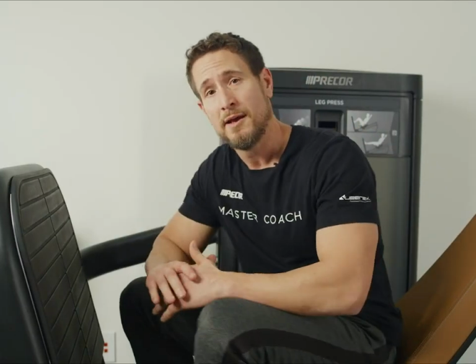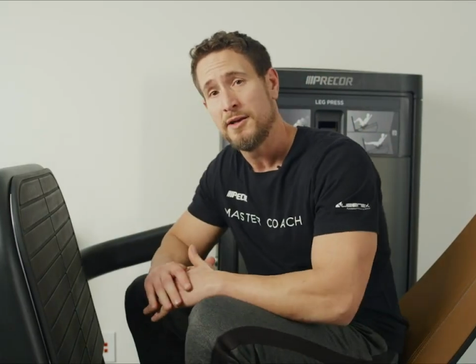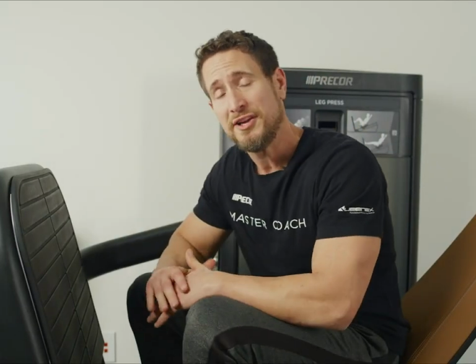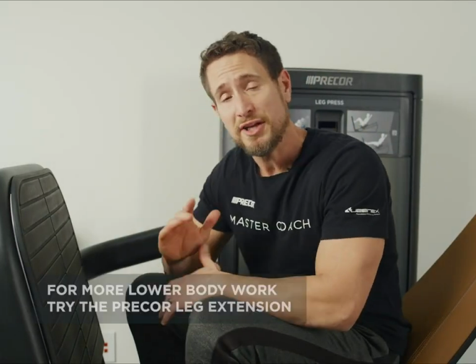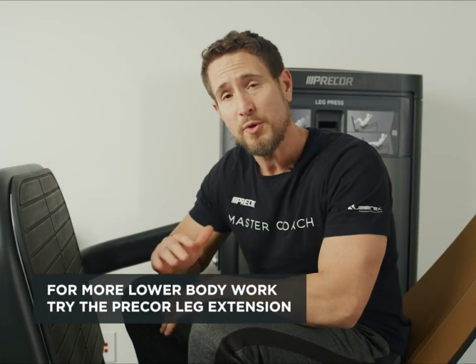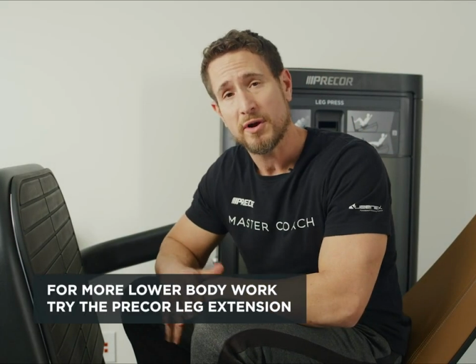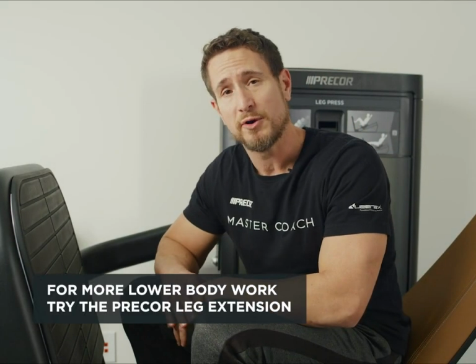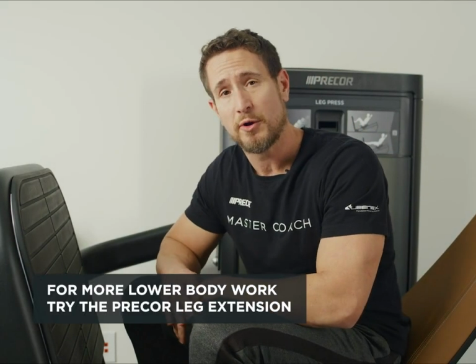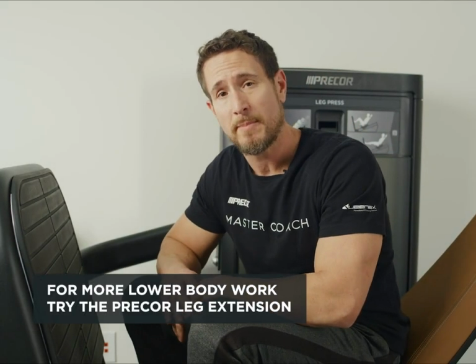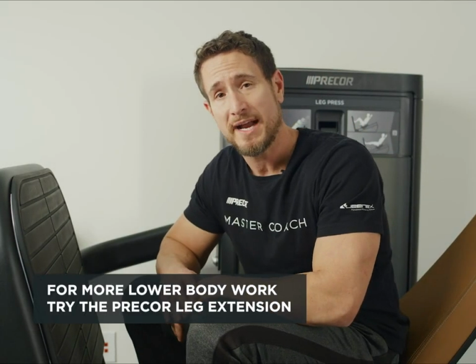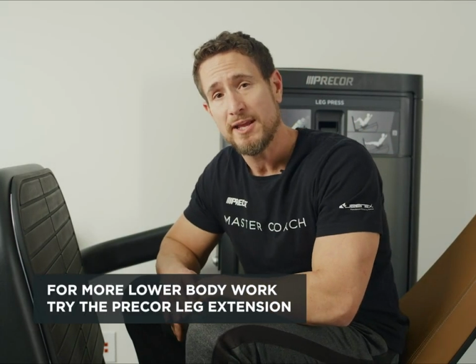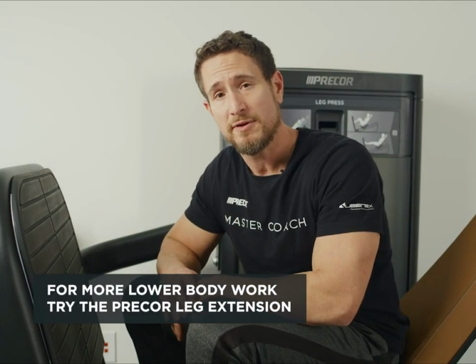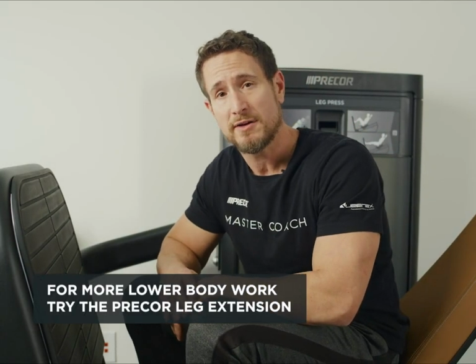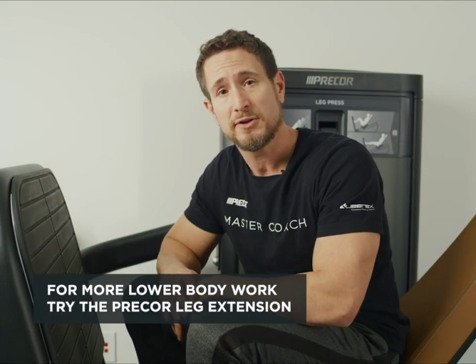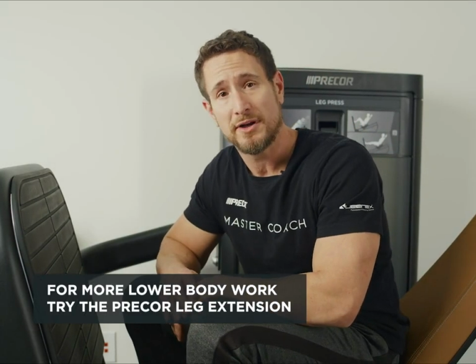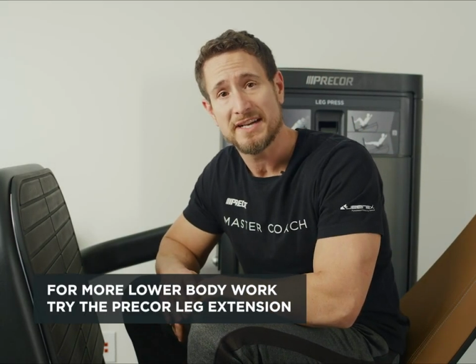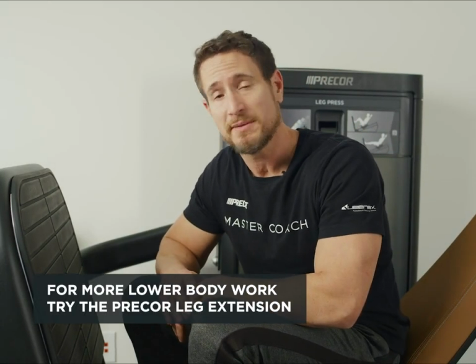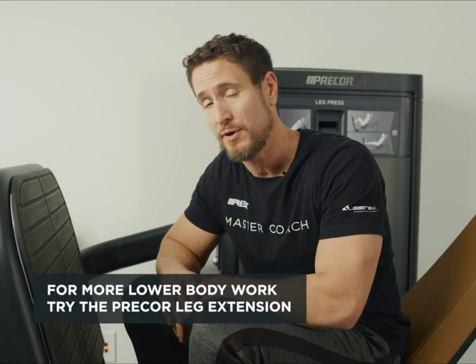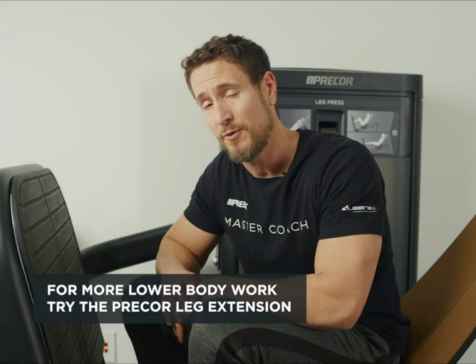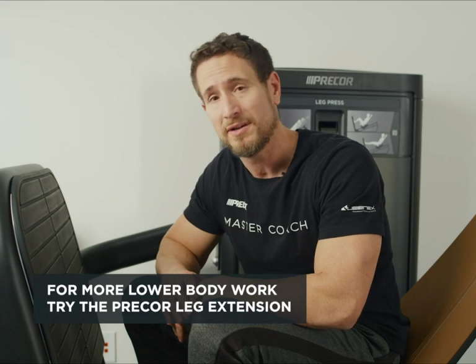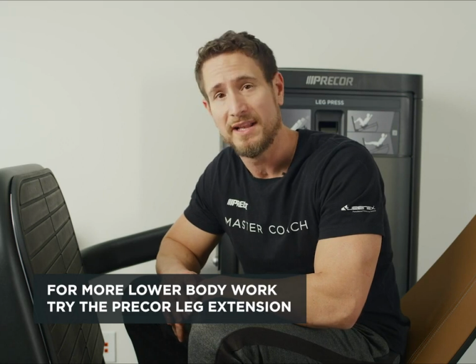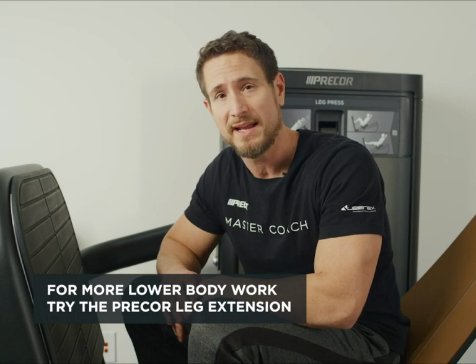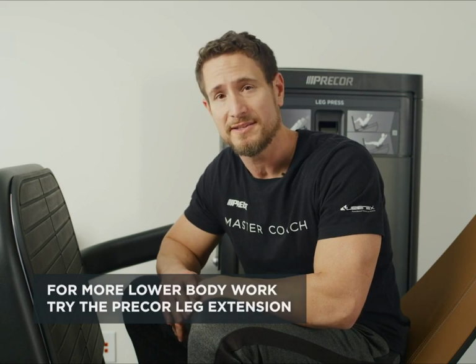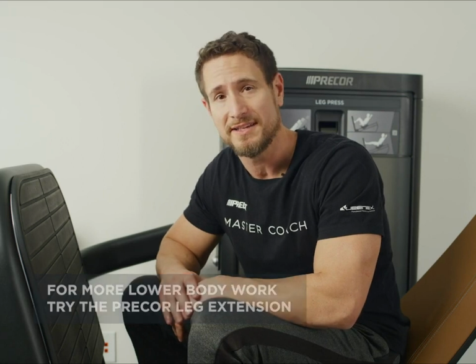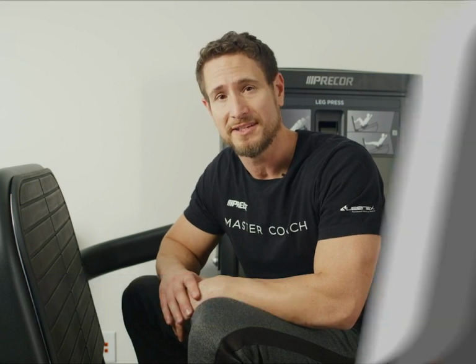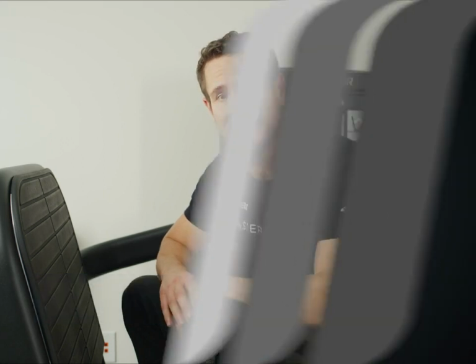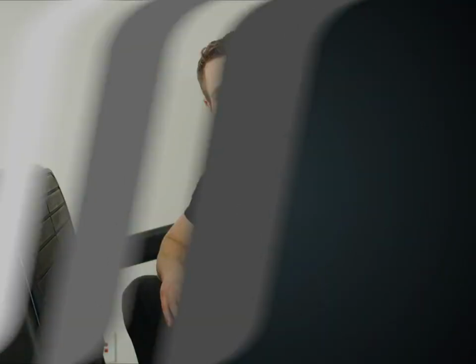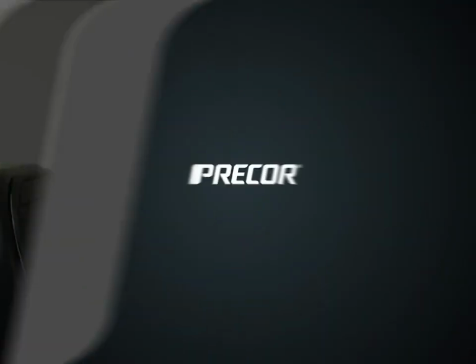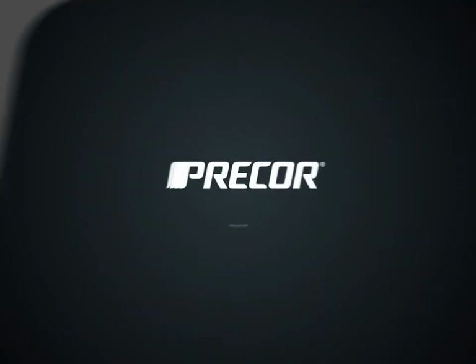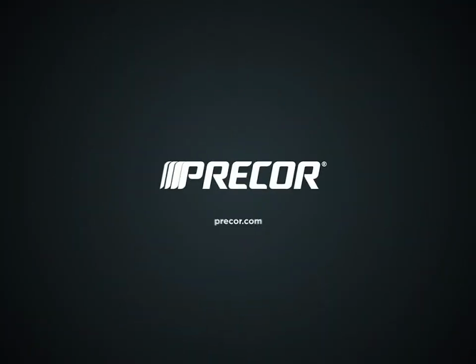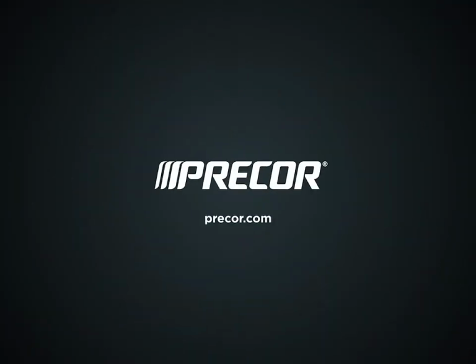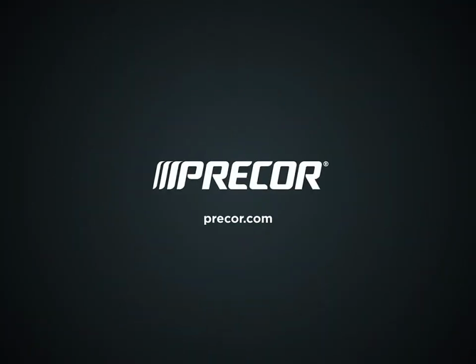To continue working your lower body, you can also utilize the Precore Leg Extension.